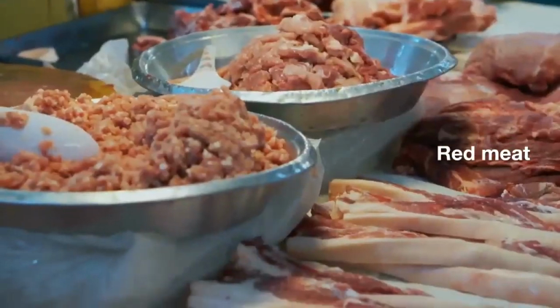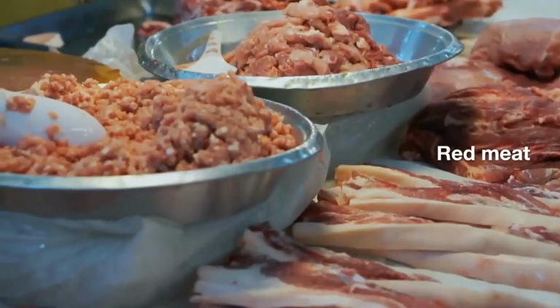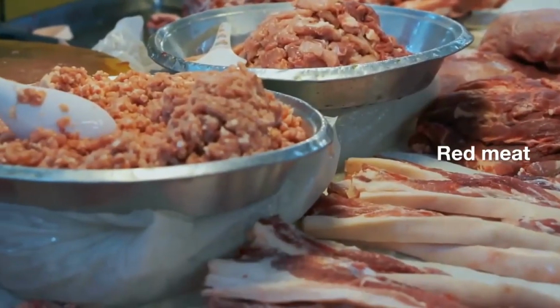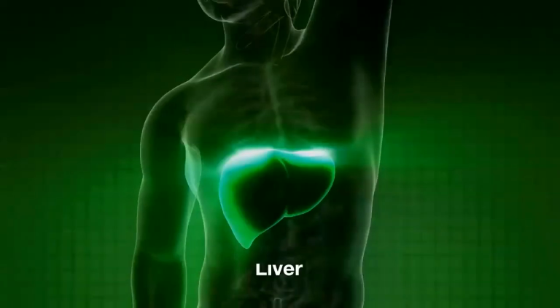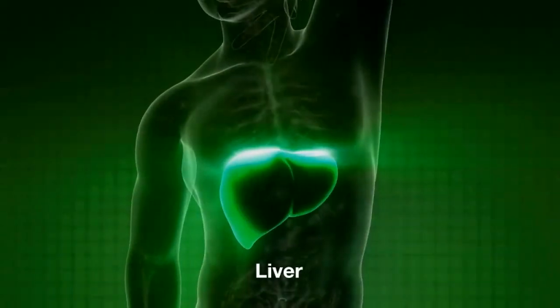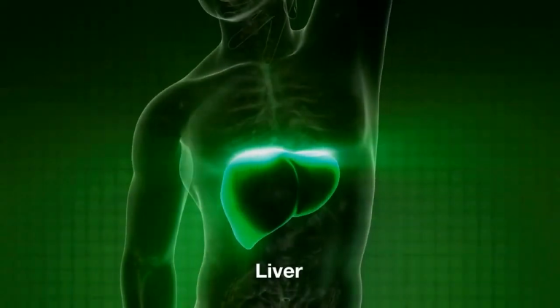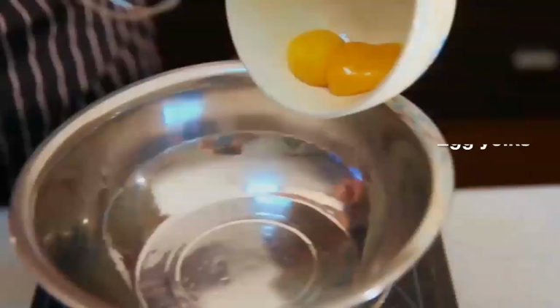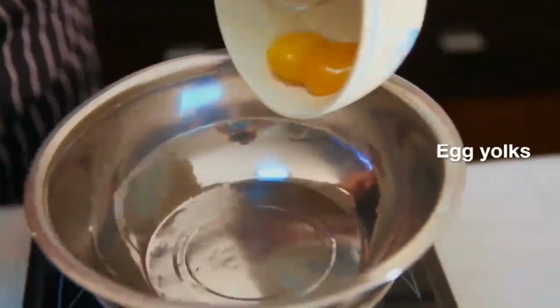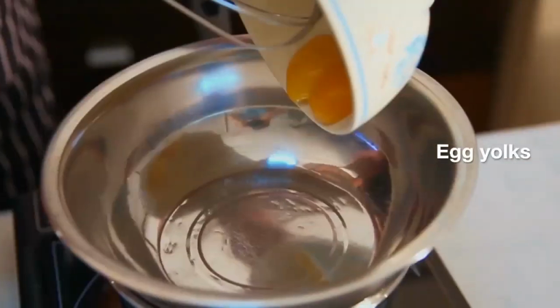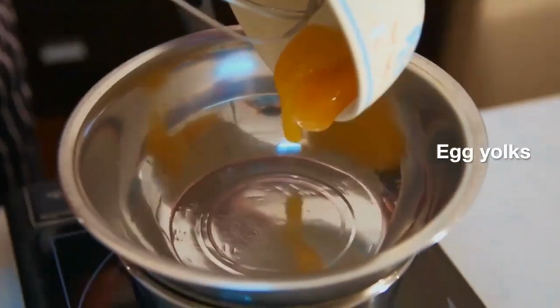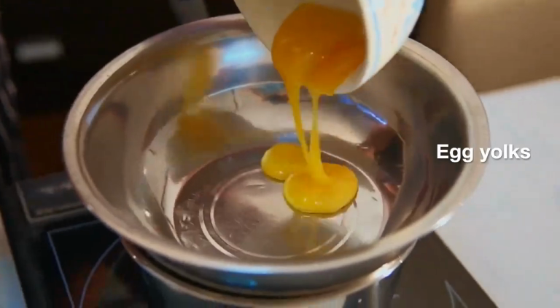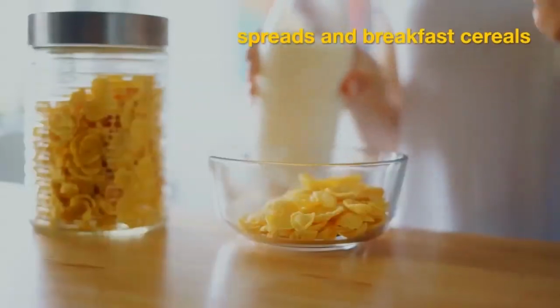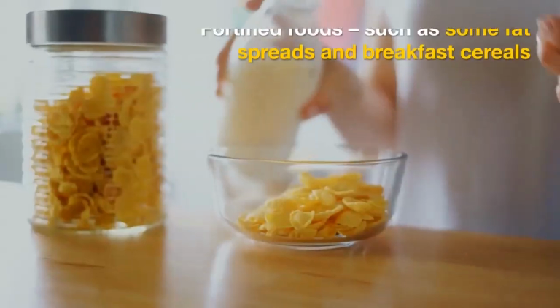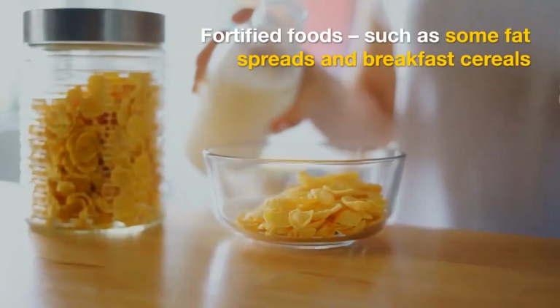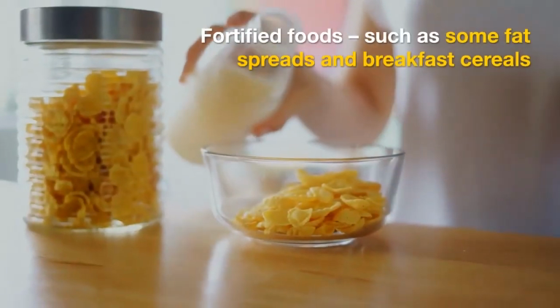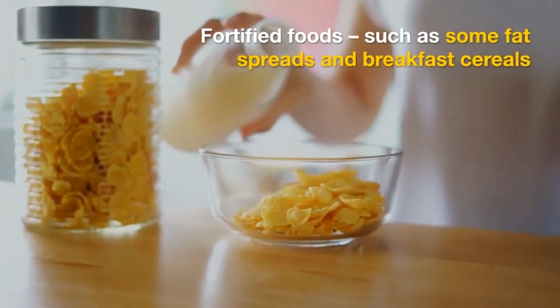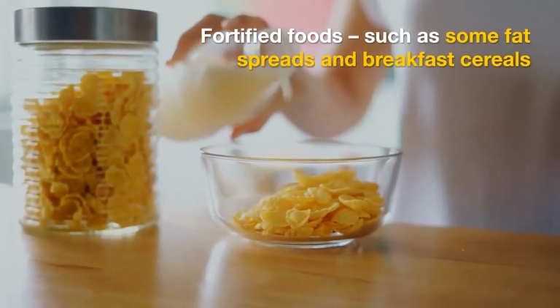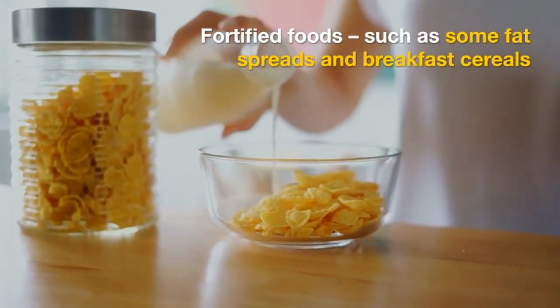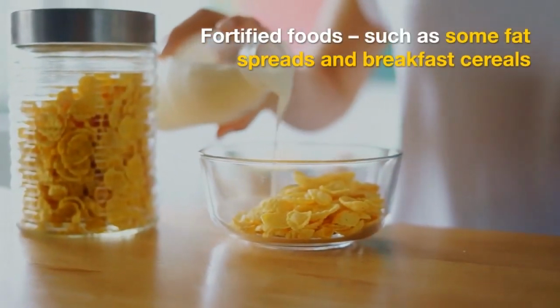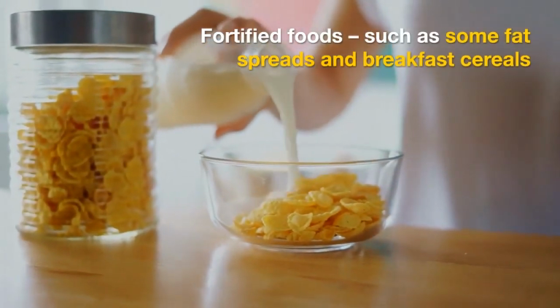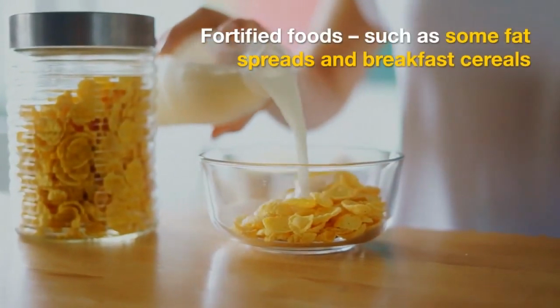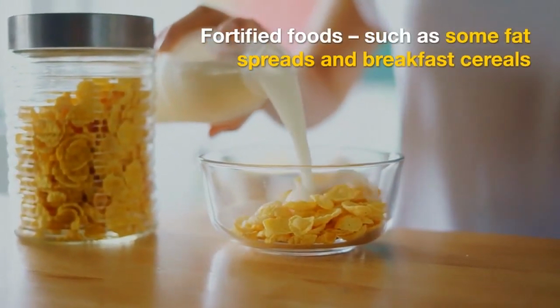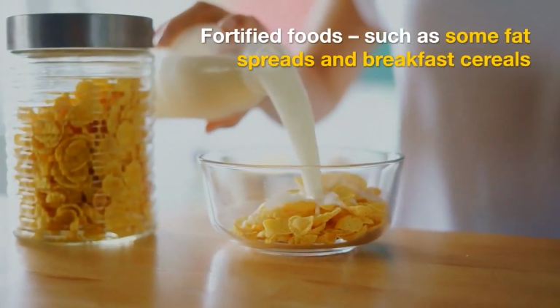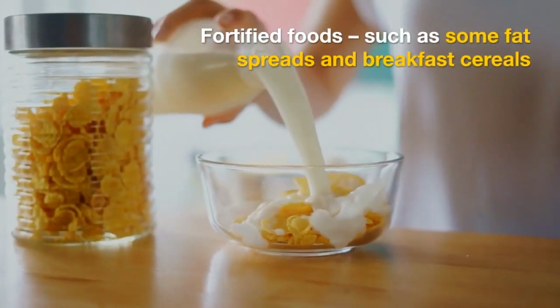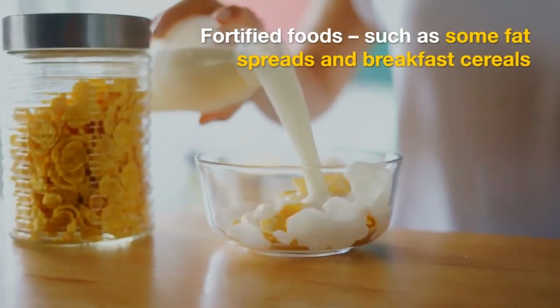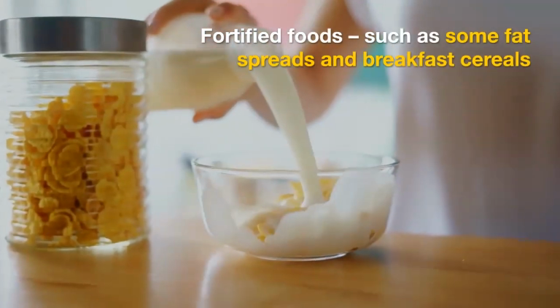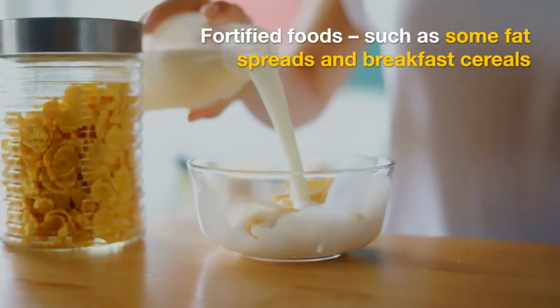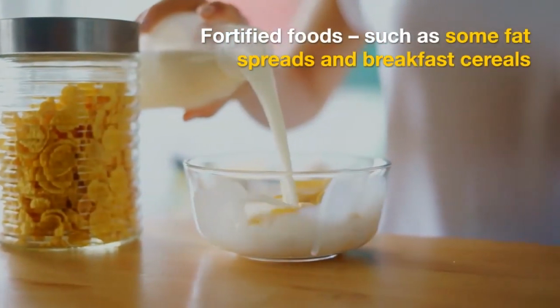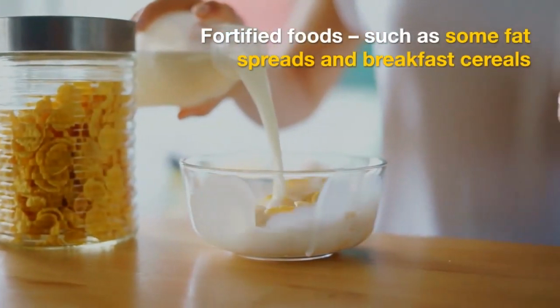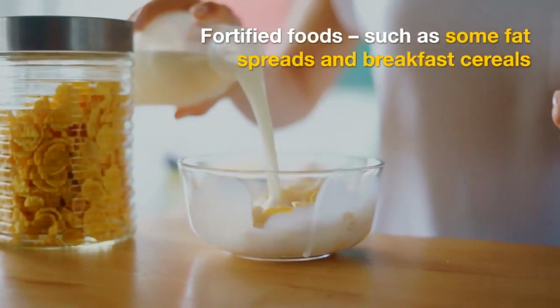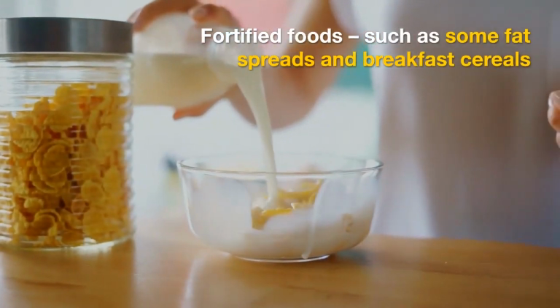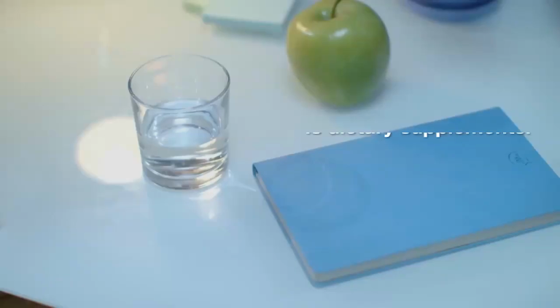herring and mackerel, red meat, liver, egg yolks, and fortified foods such as some fat spreads and breakfast cereals.